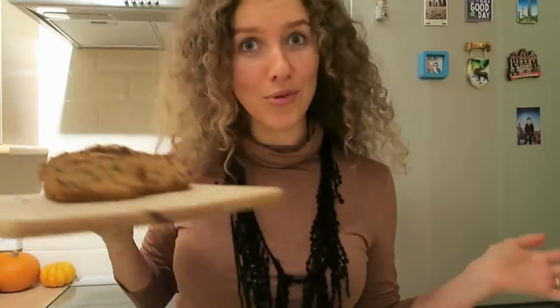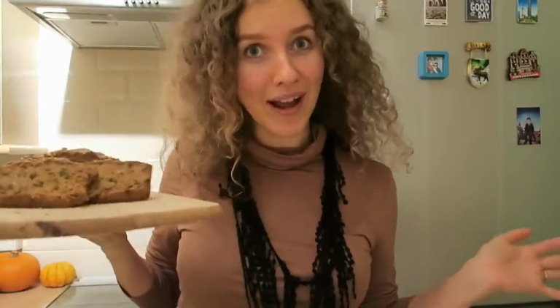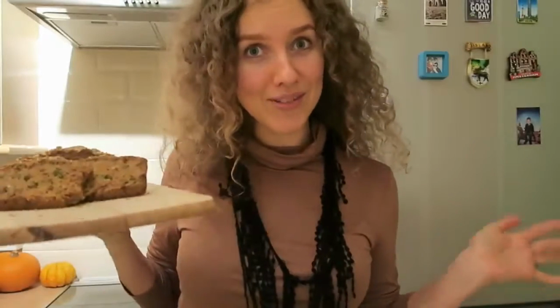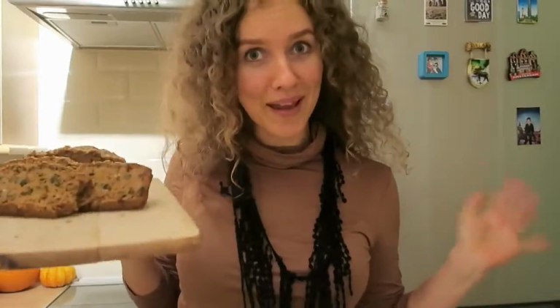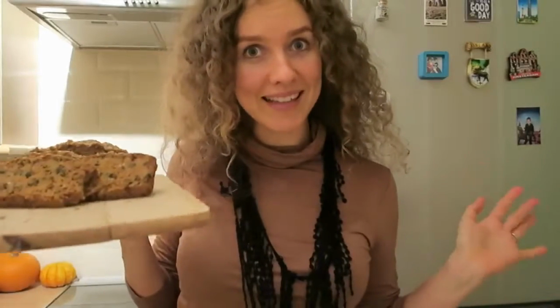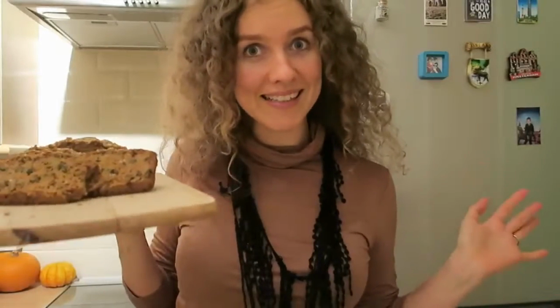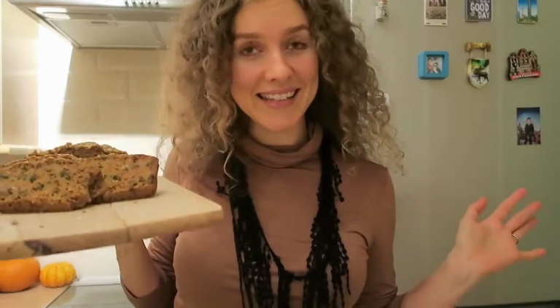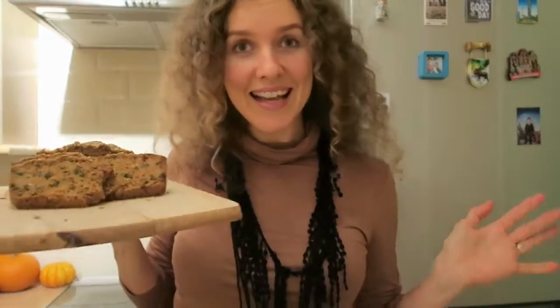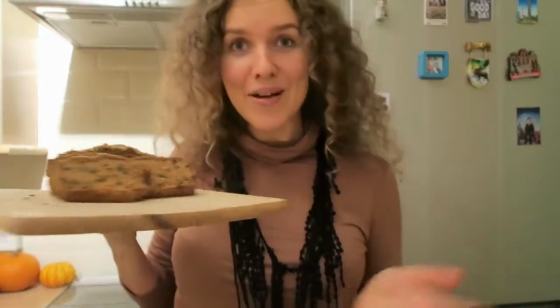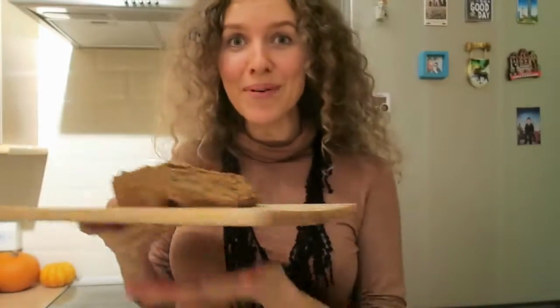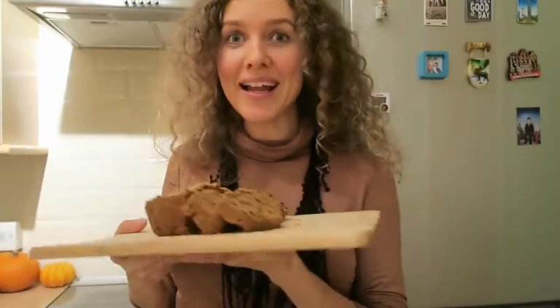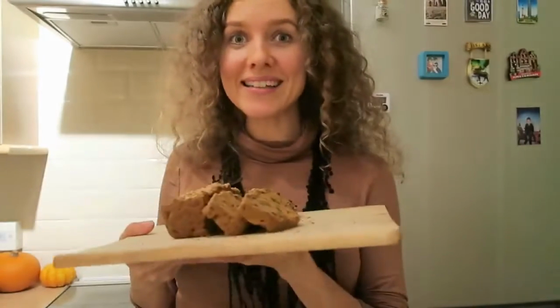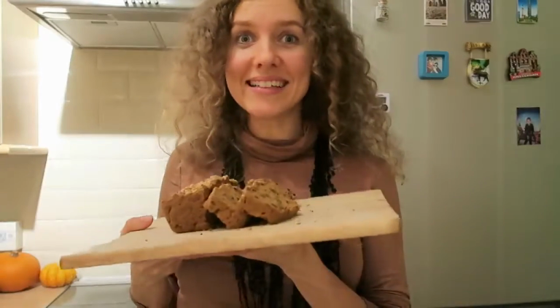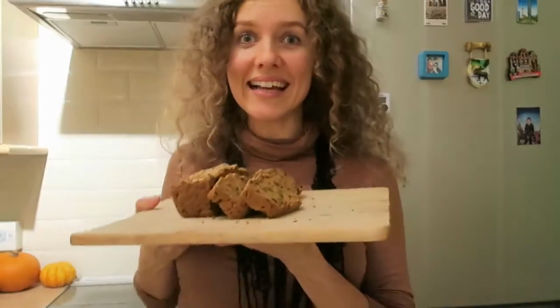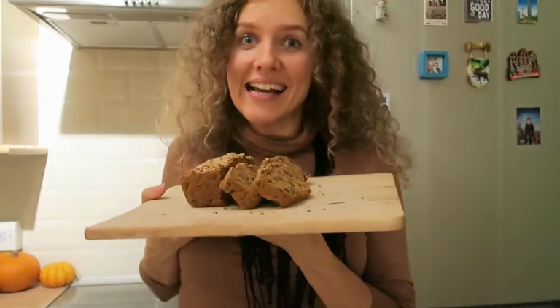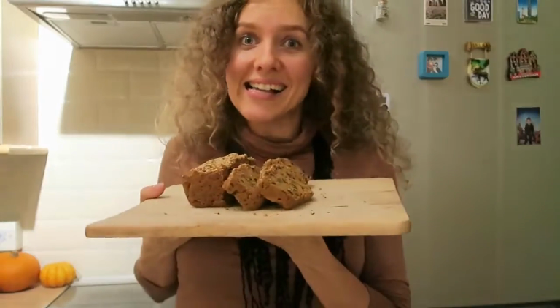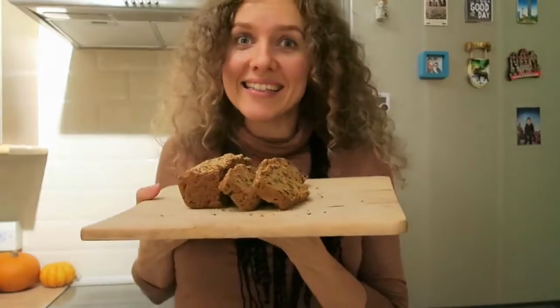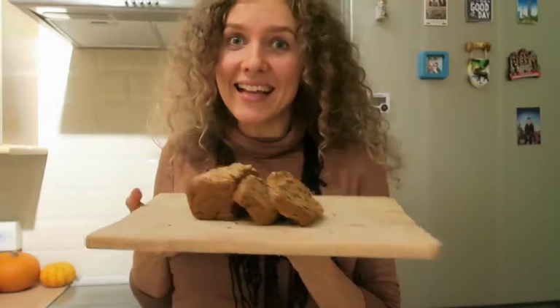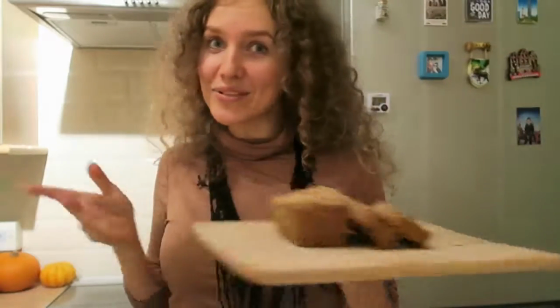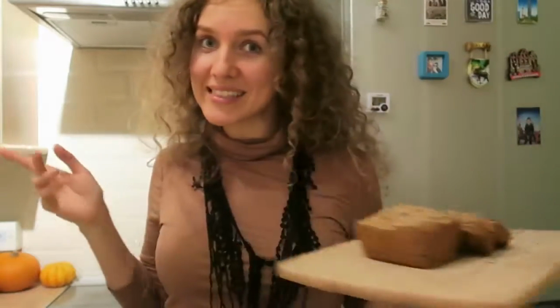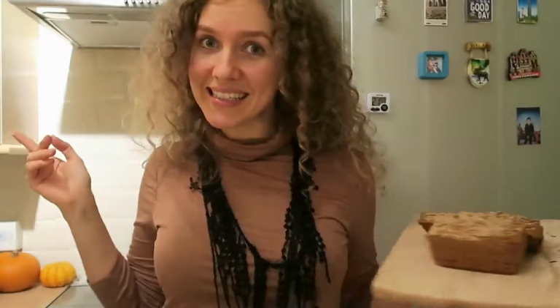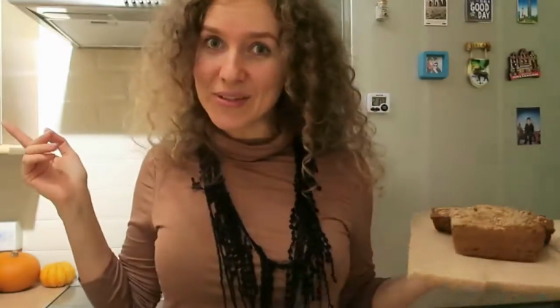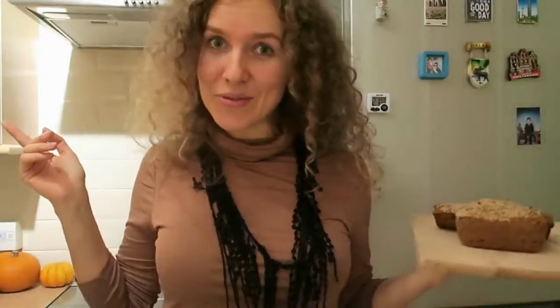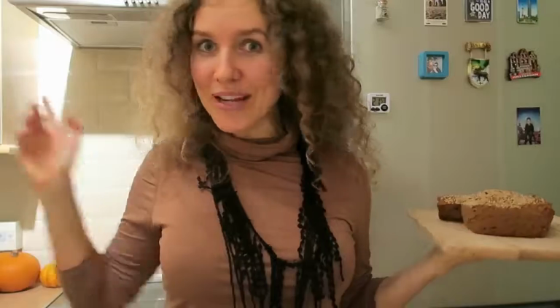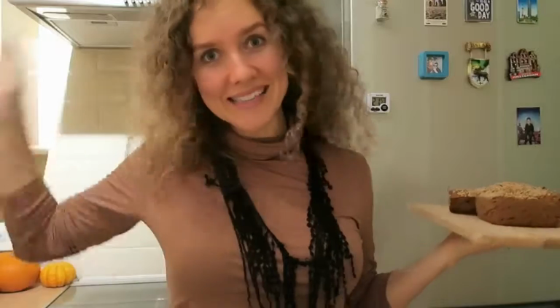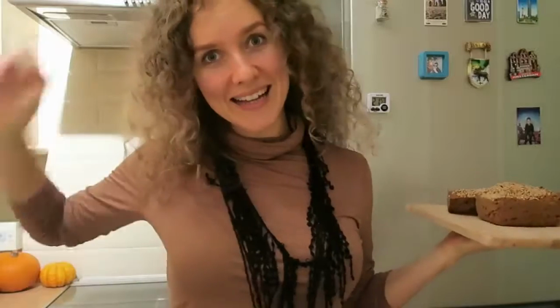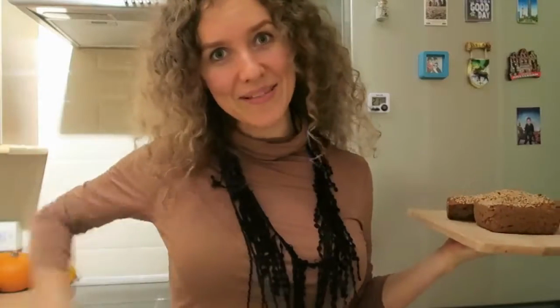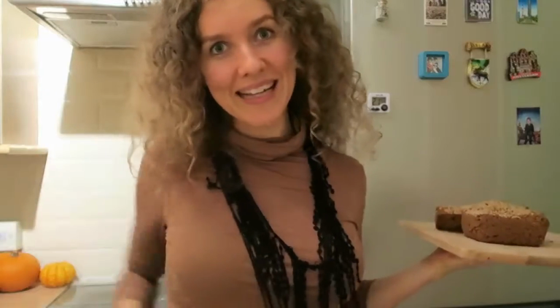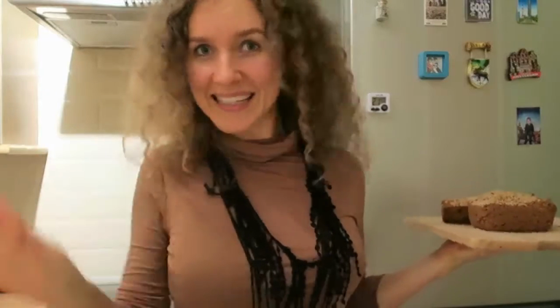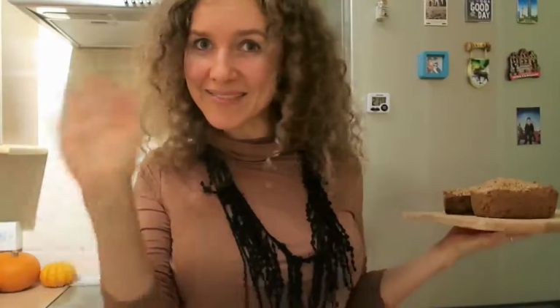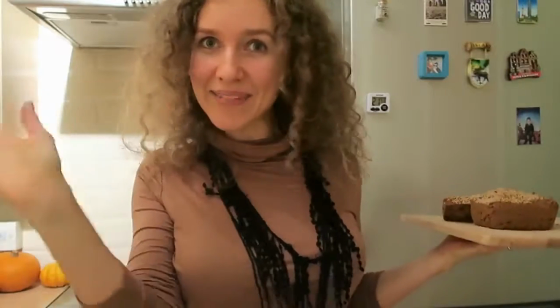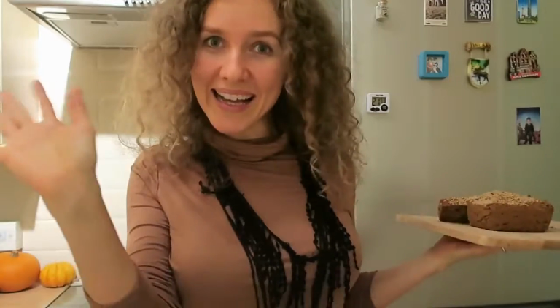Anyway, that's it for this week's favorites. I hope you guys liked and enjoyed this video, I hope you make this bread, and I will see you next time — bye!